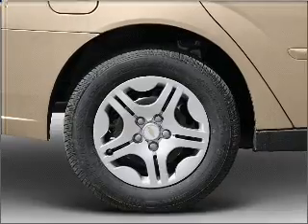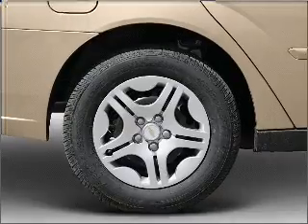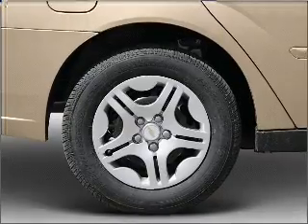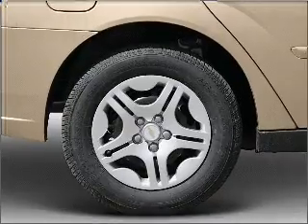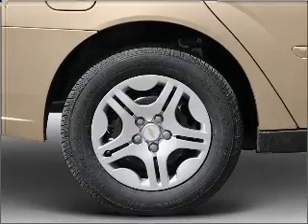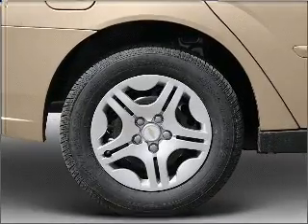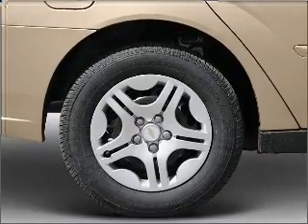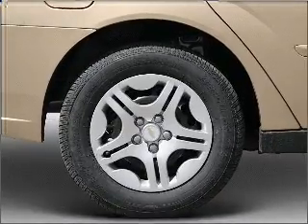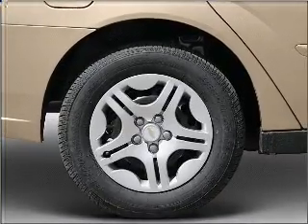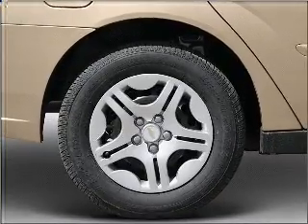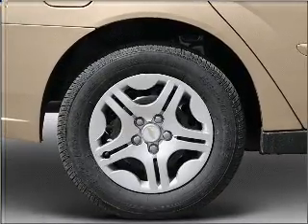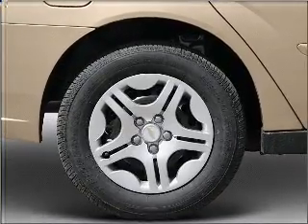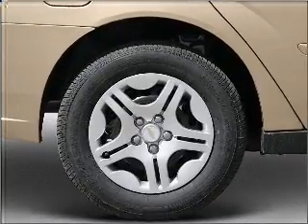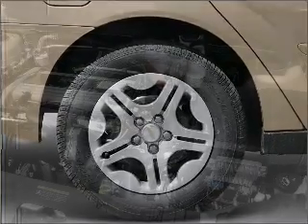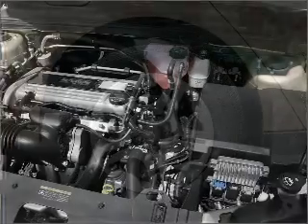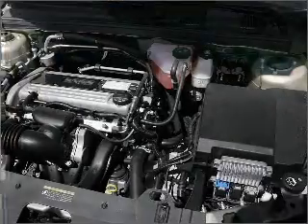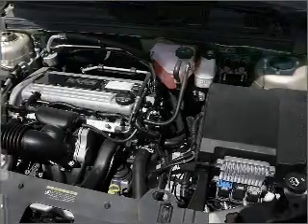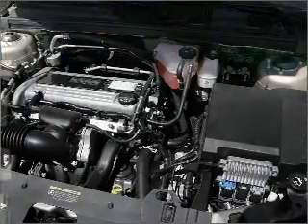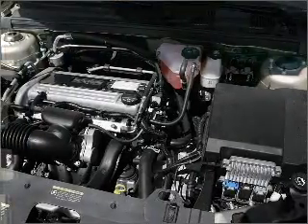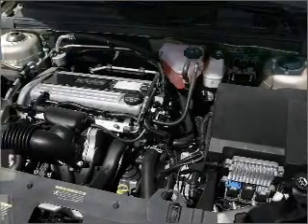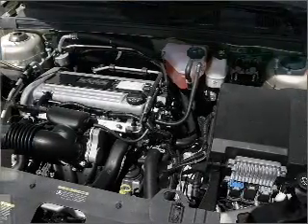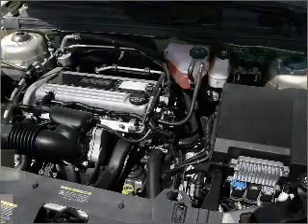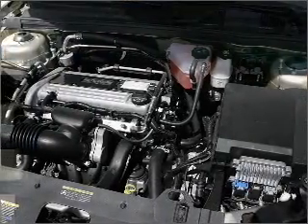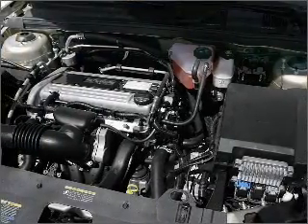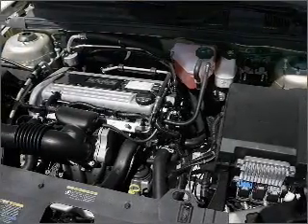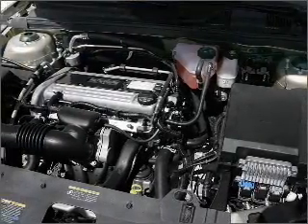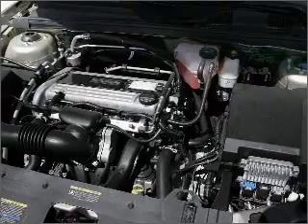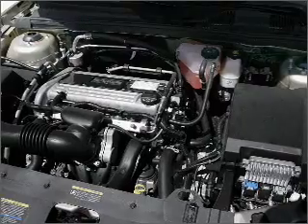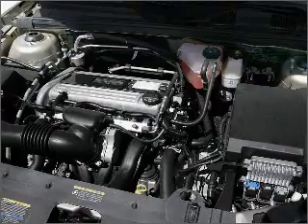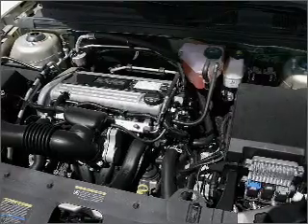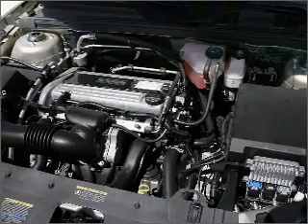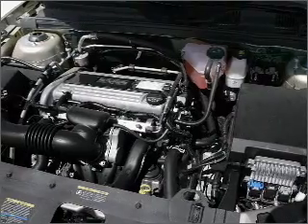Cruise control, power mirrors, and AM-FM stereo with a CD player. Call today to schedule a test drive.